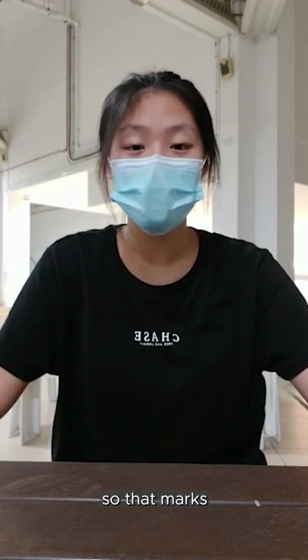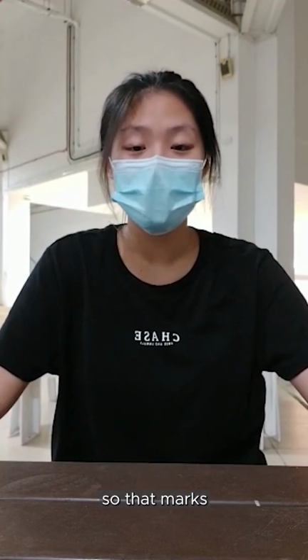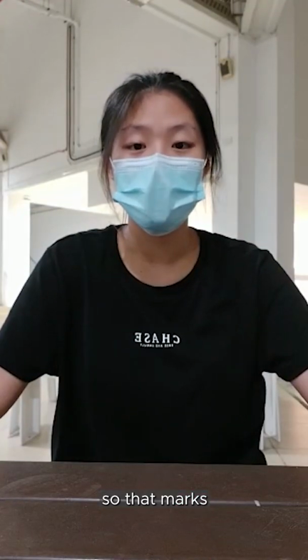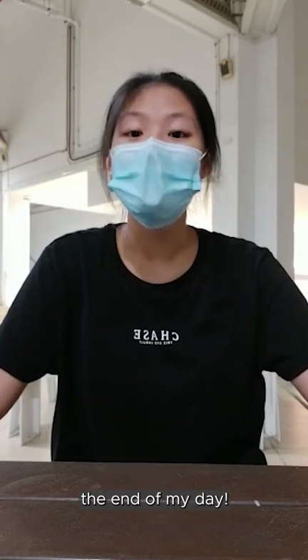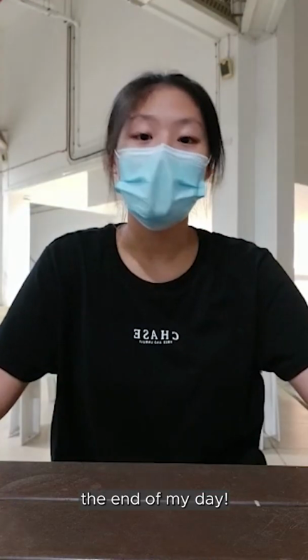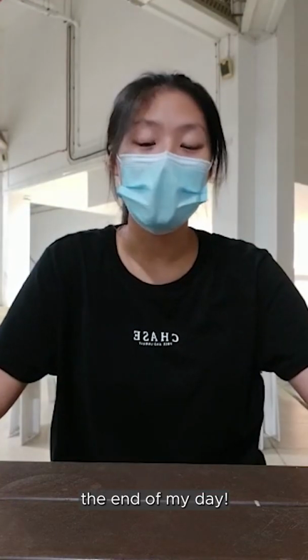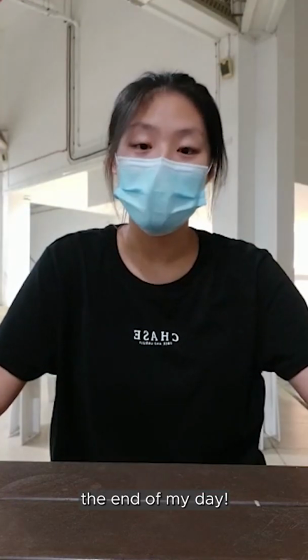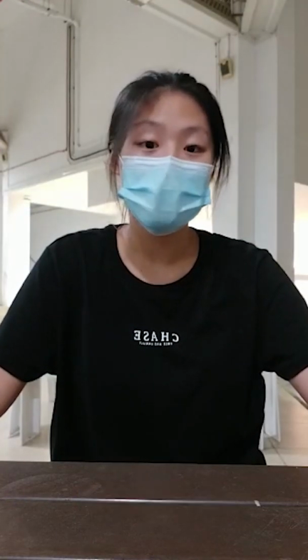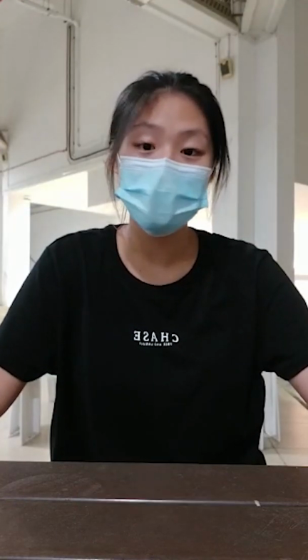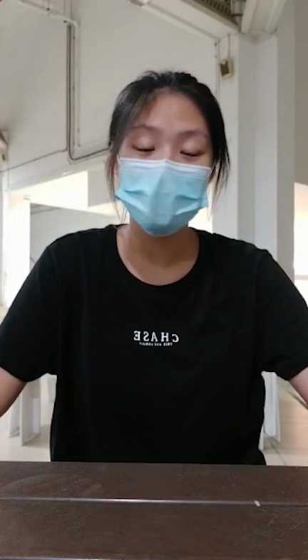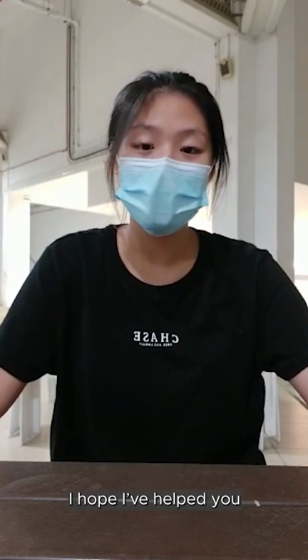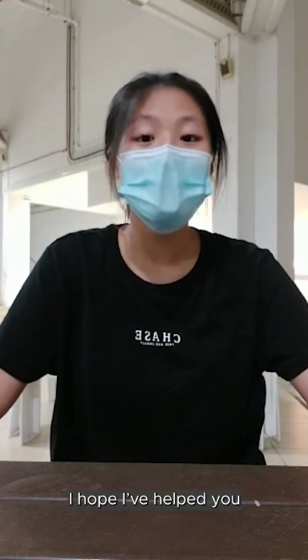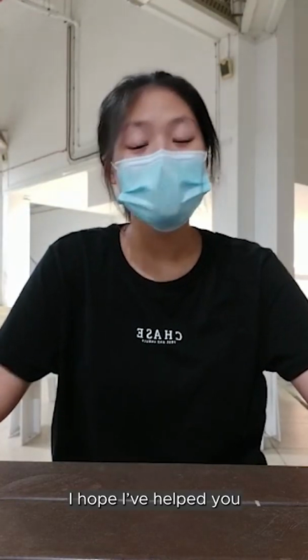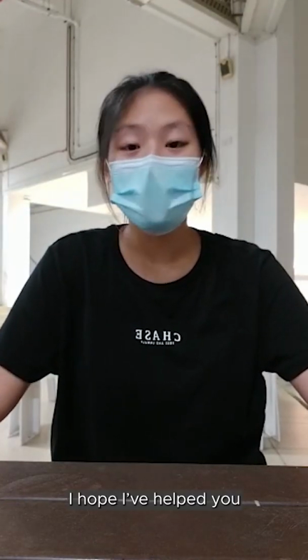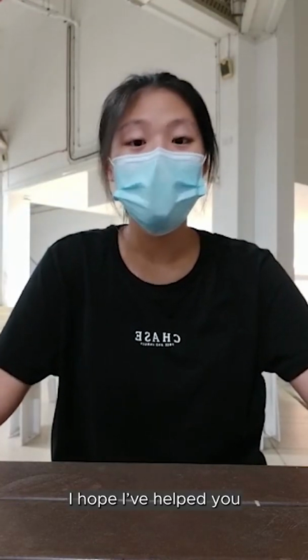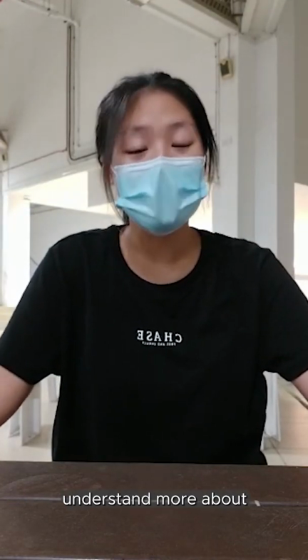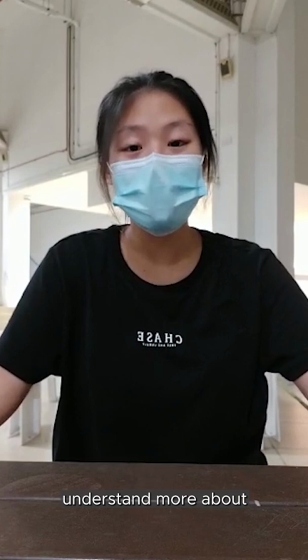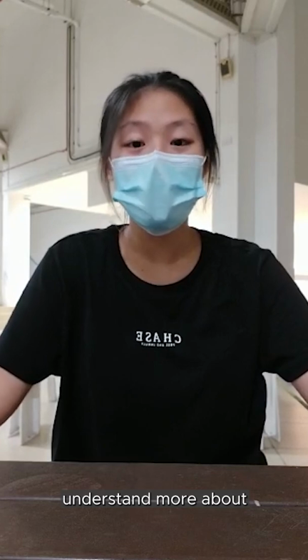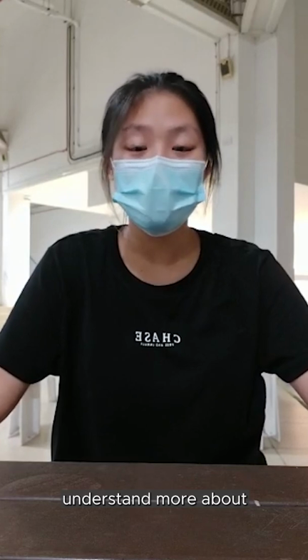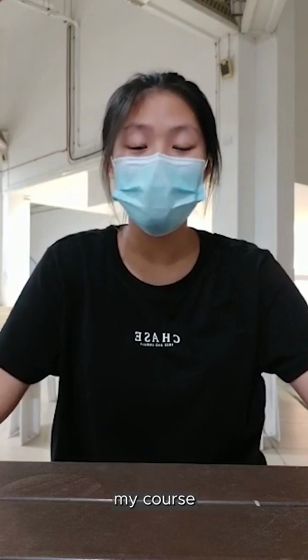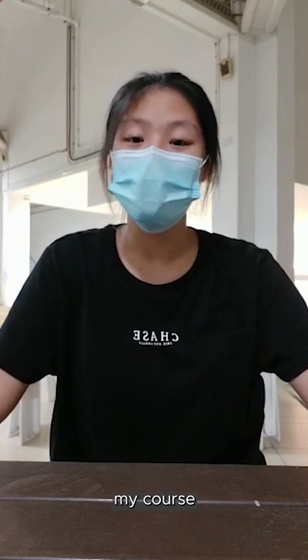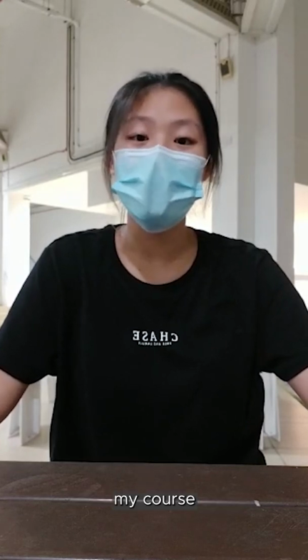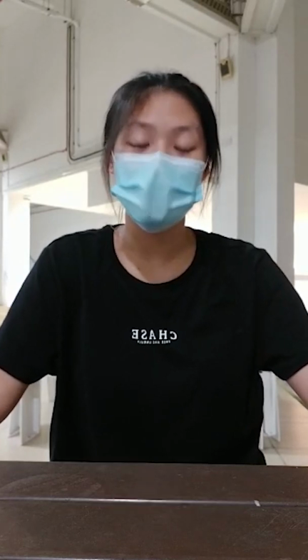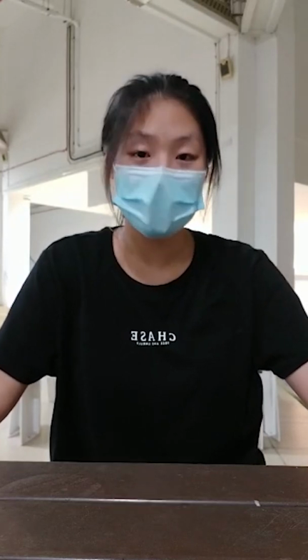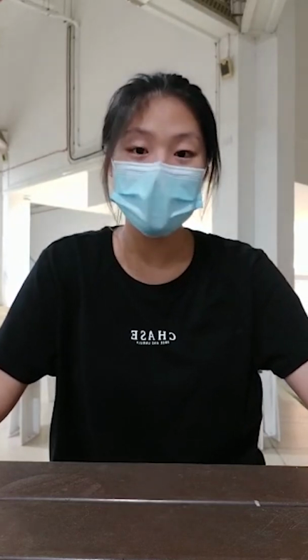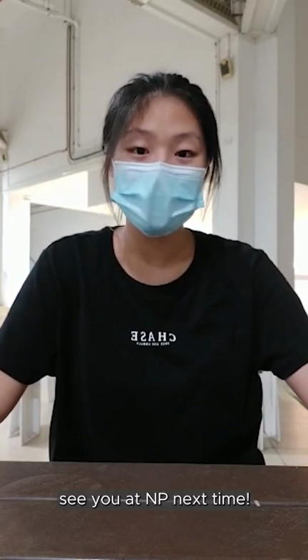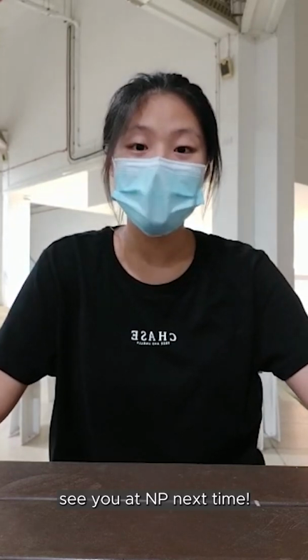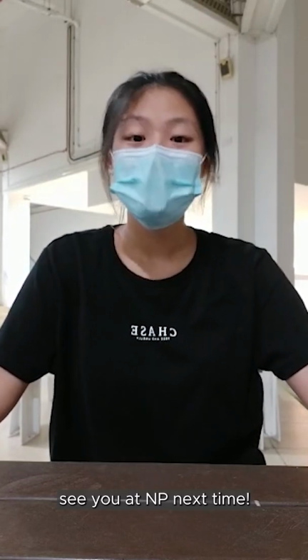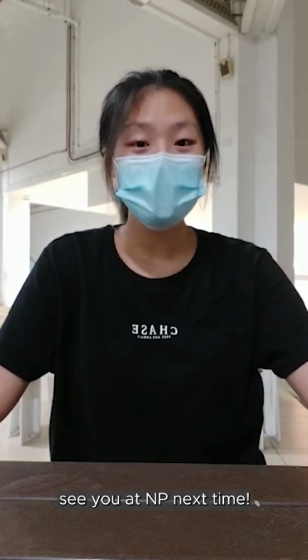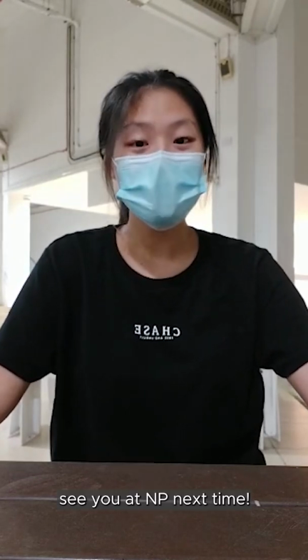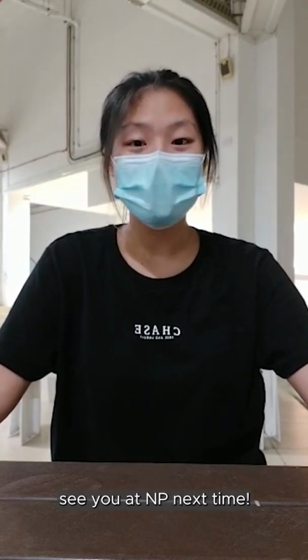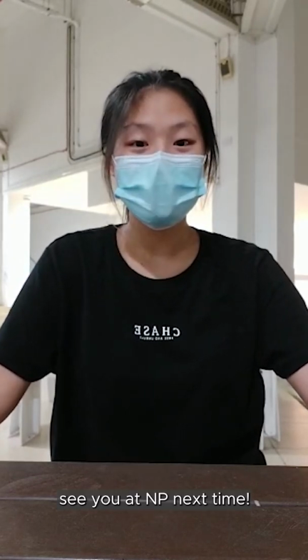That marks the end of my day. I hope that I've helped you understand more about my course. See you at NP next time.